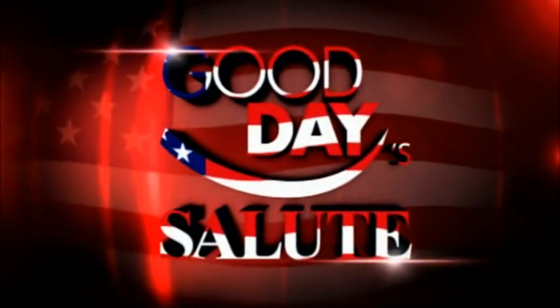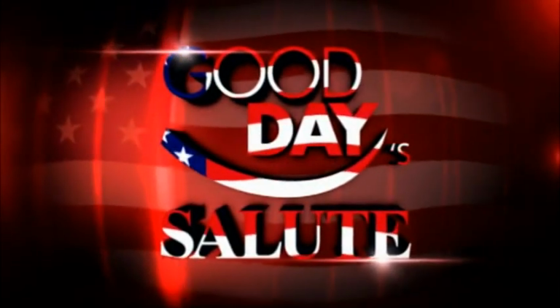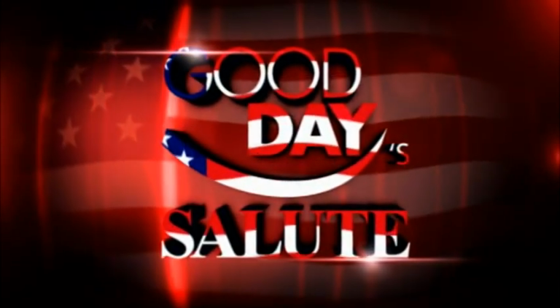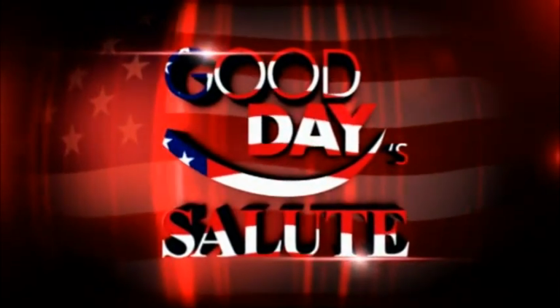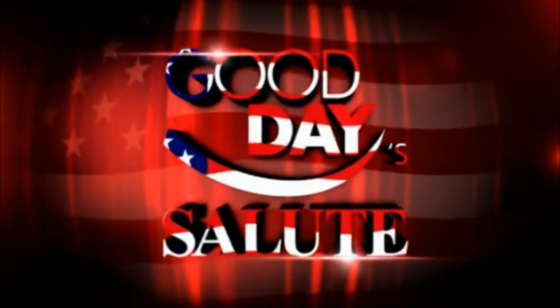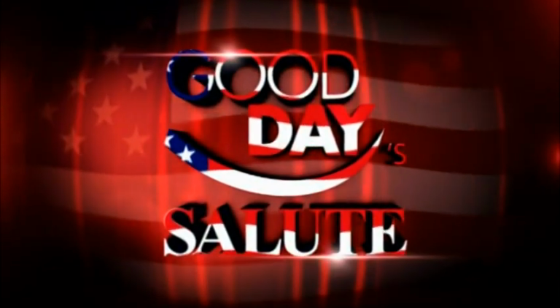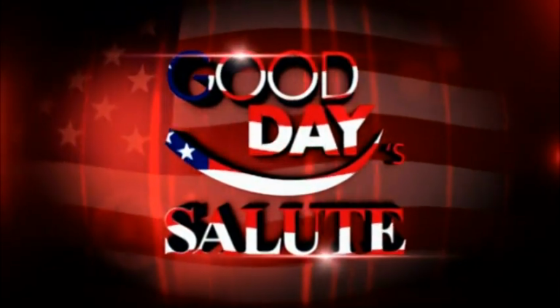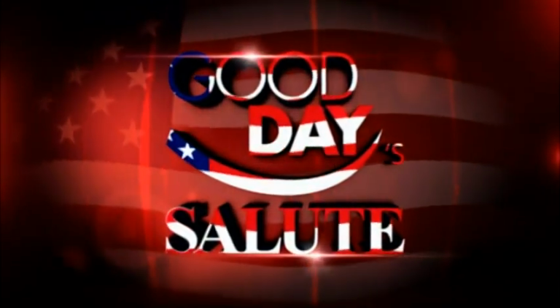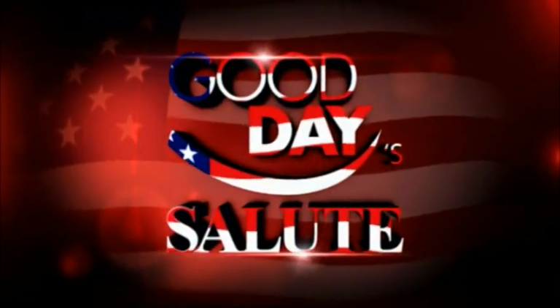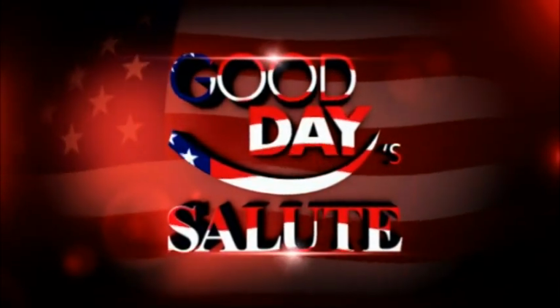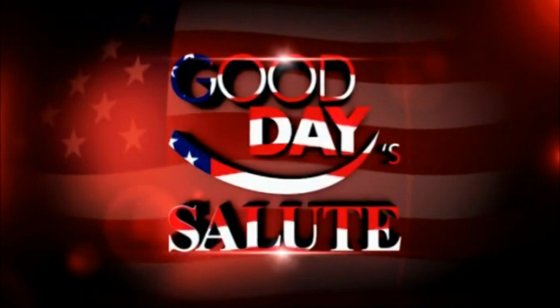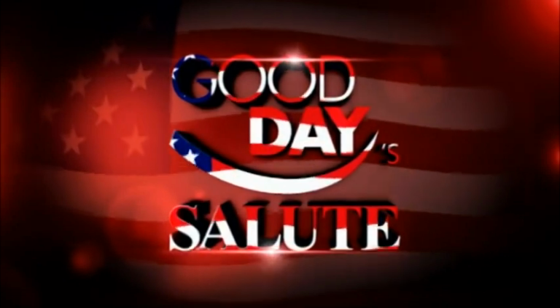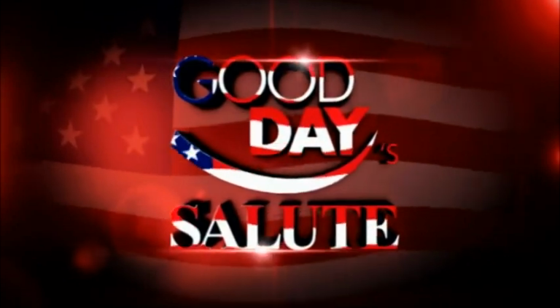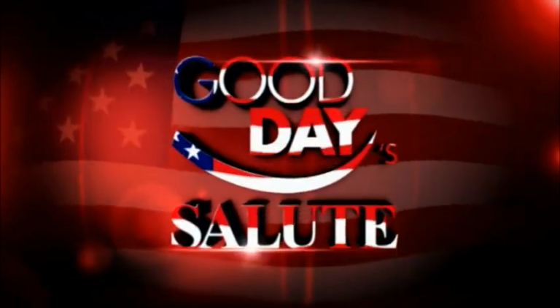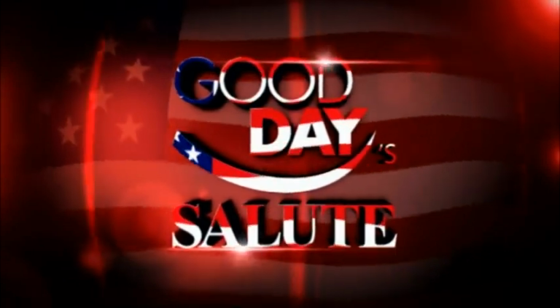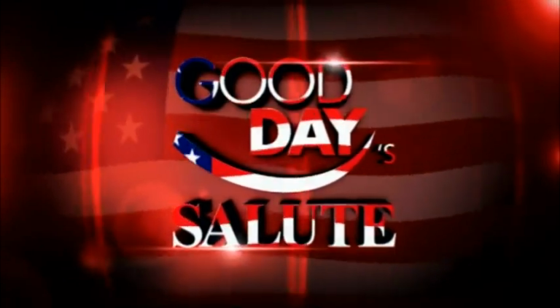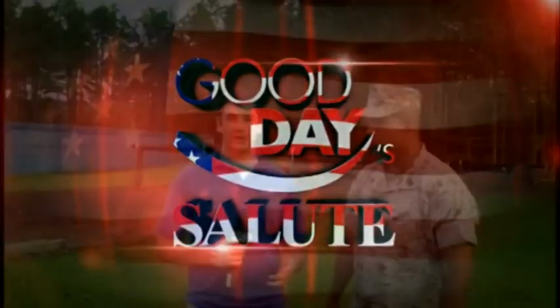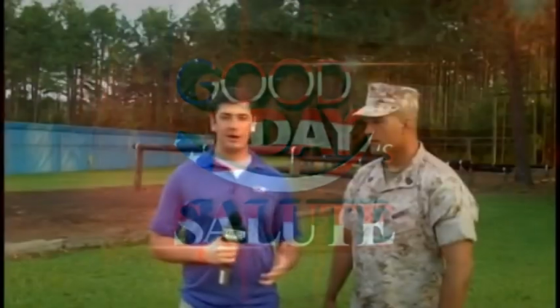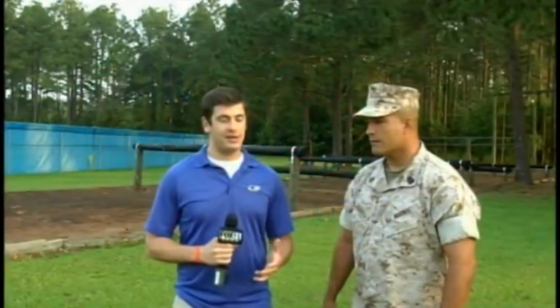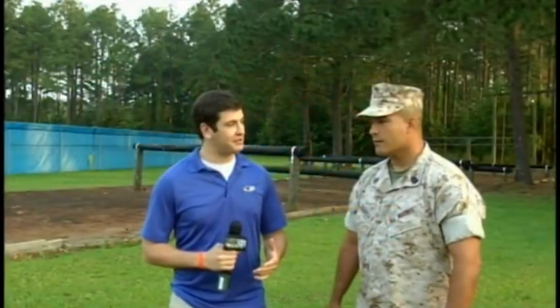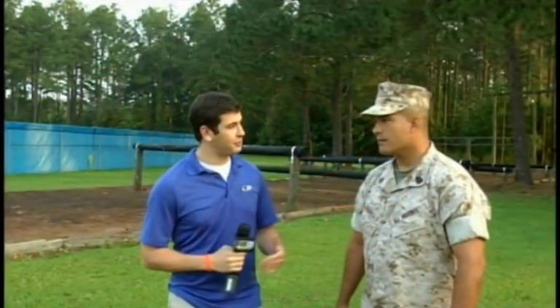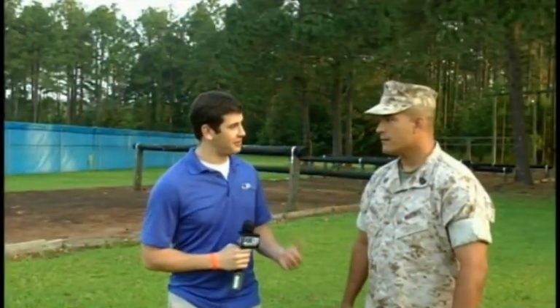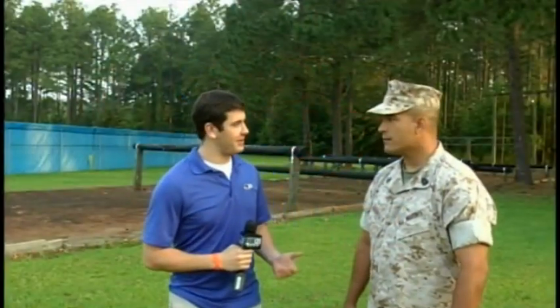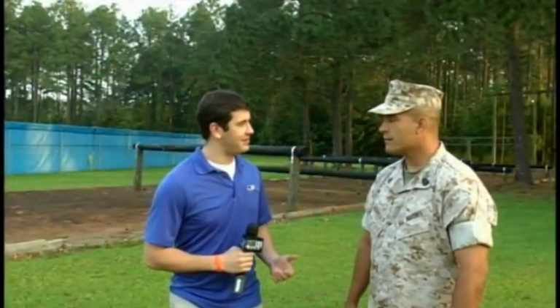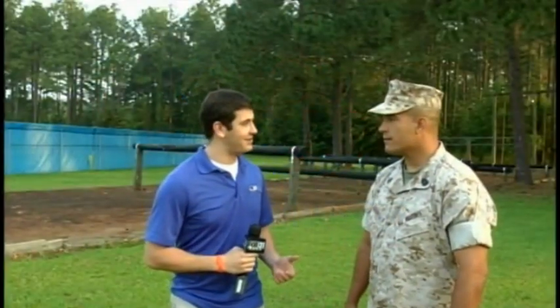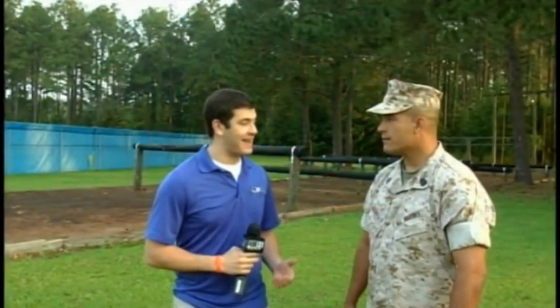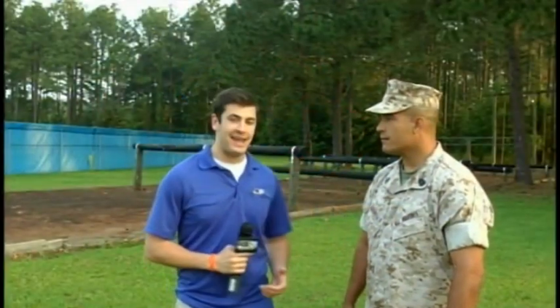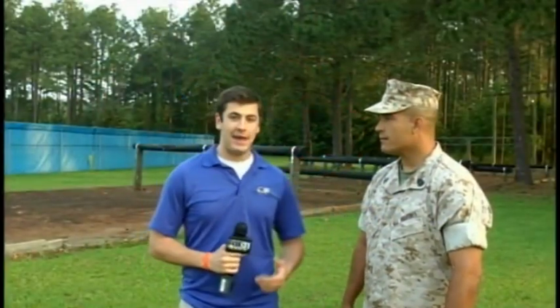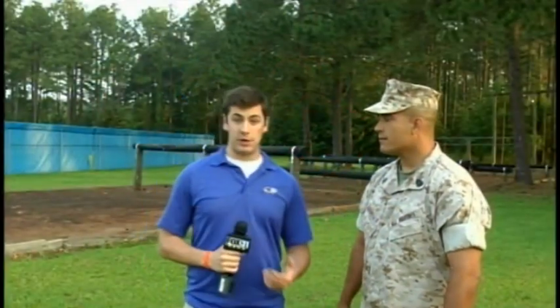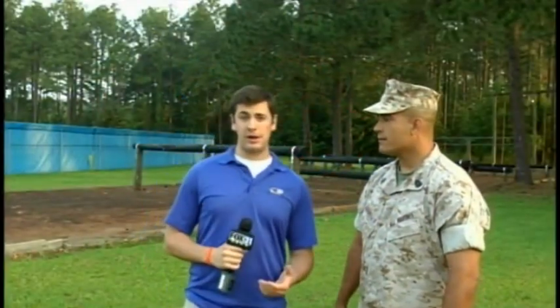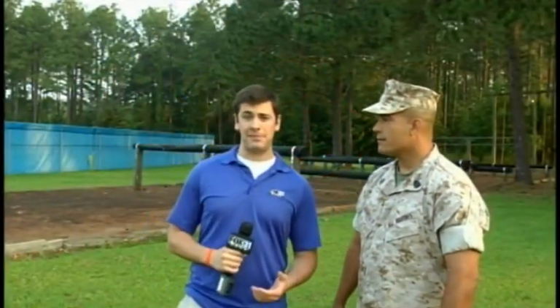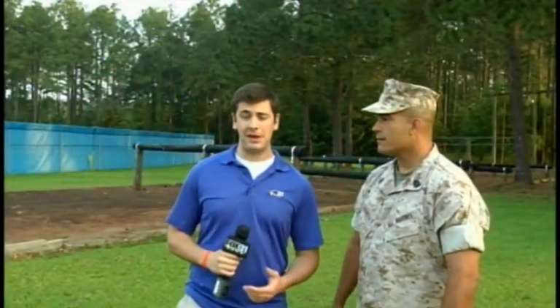Thank you very much, Chris, of course. It is a salute — a good day salute to the military today — and we're here at MCLB.